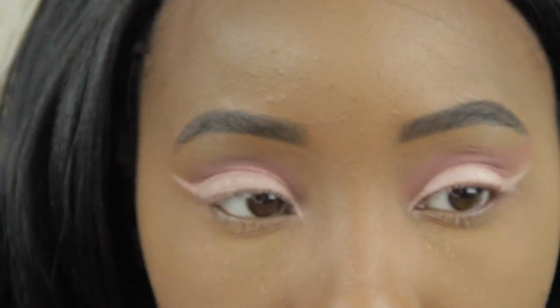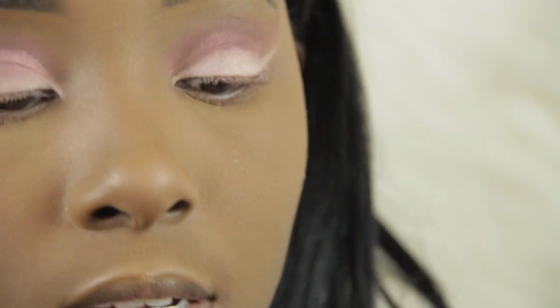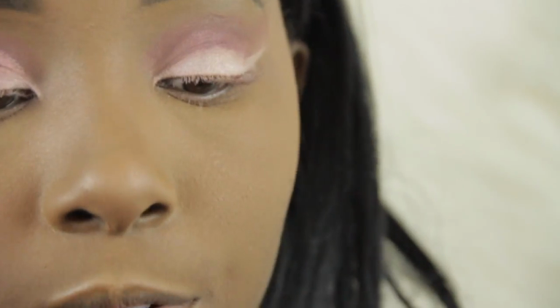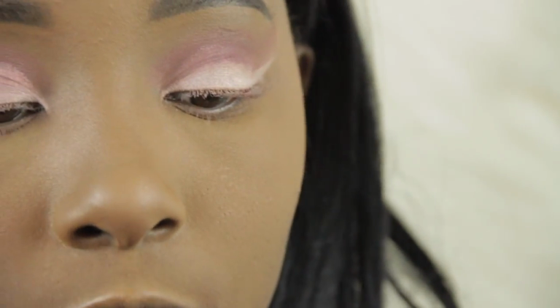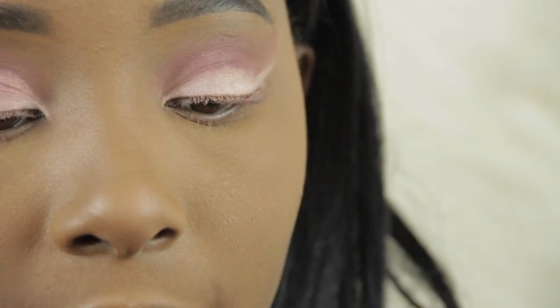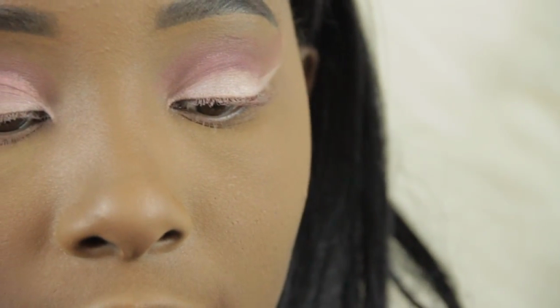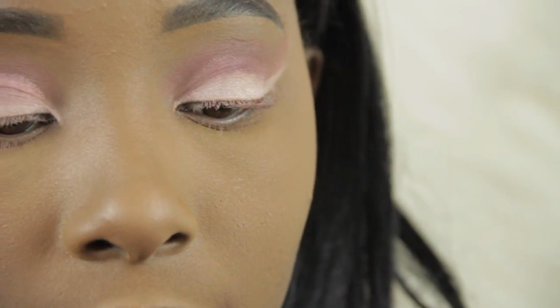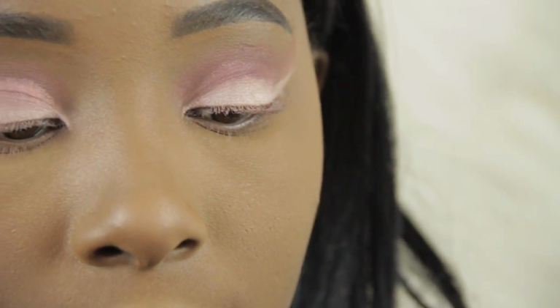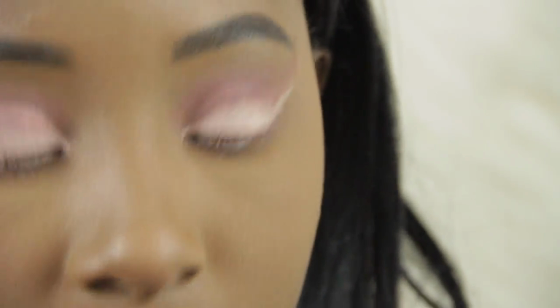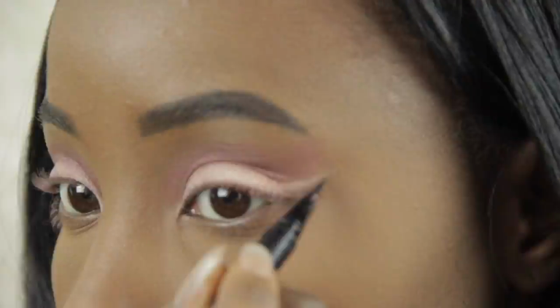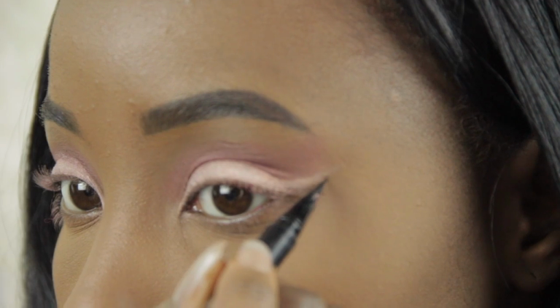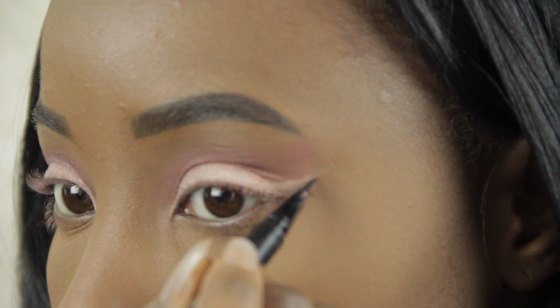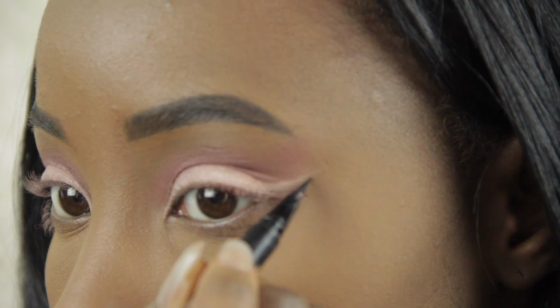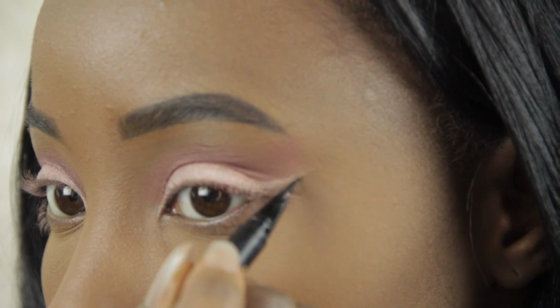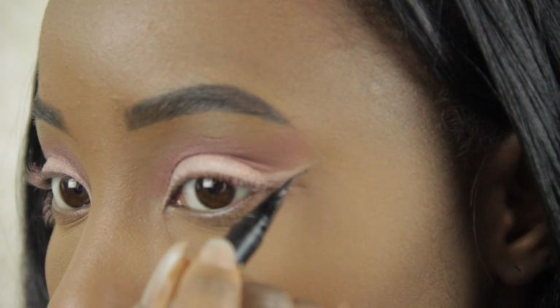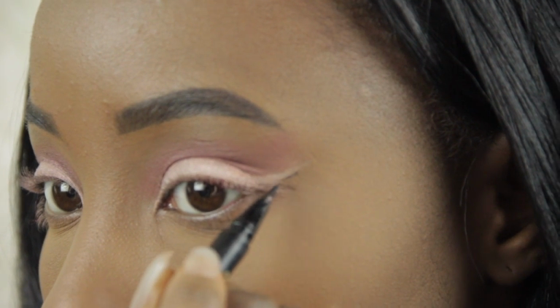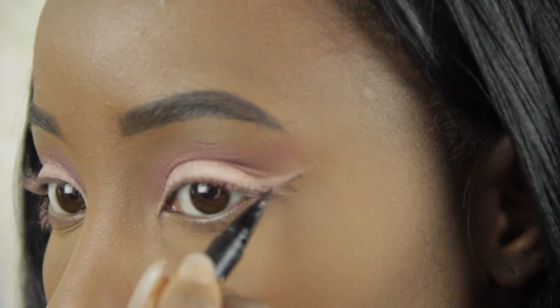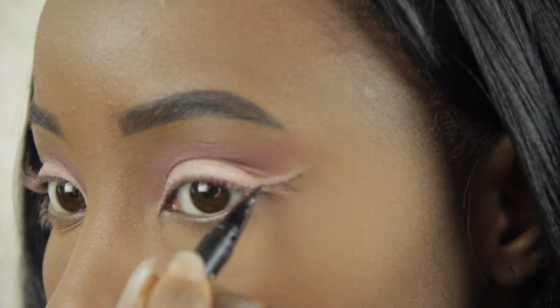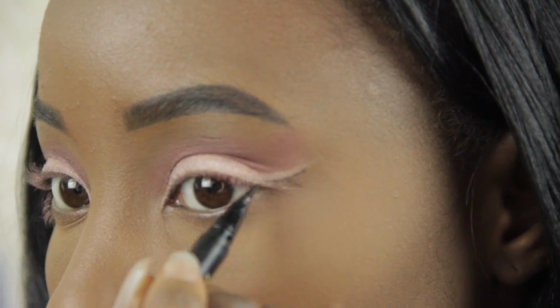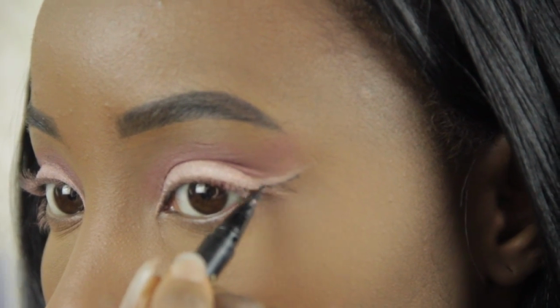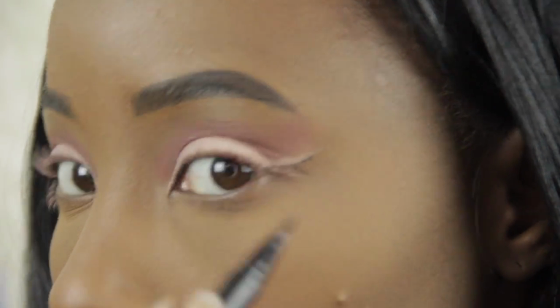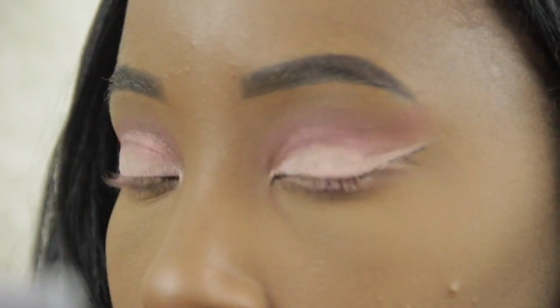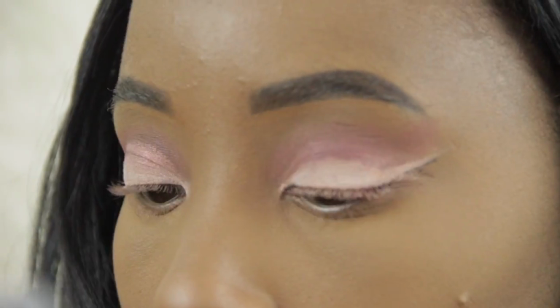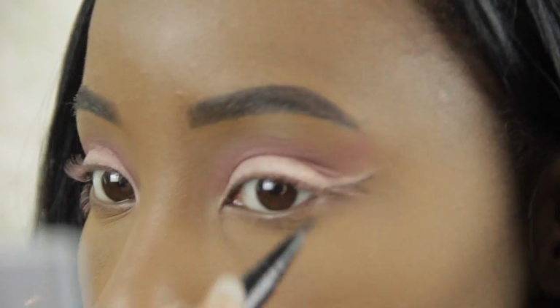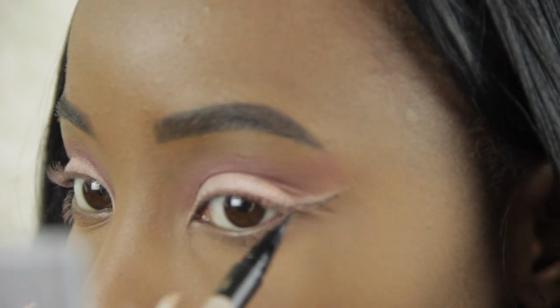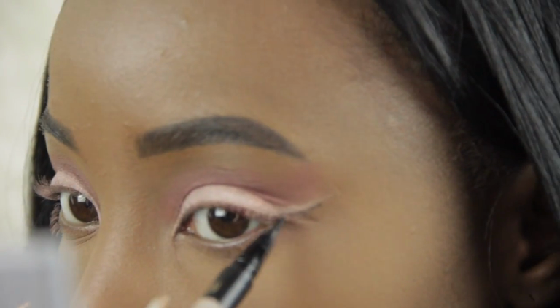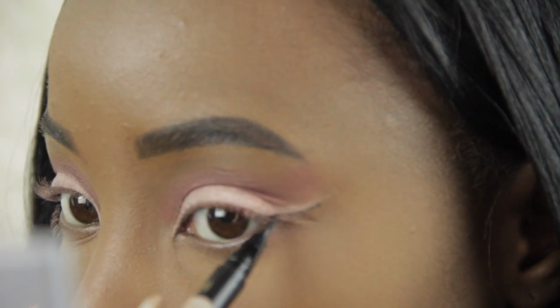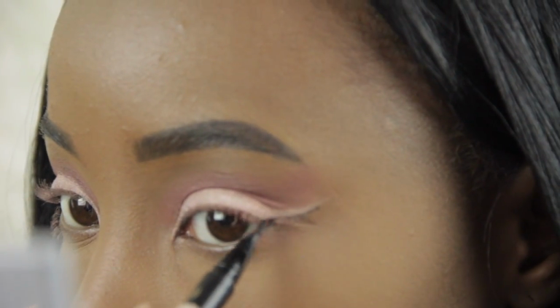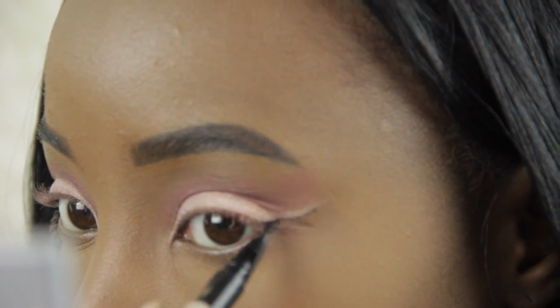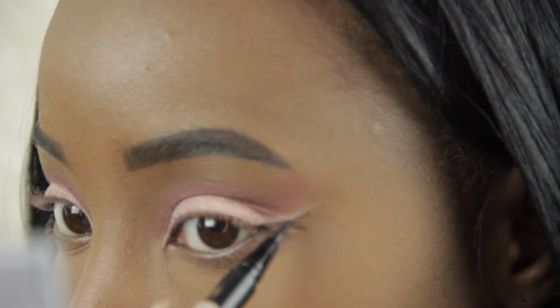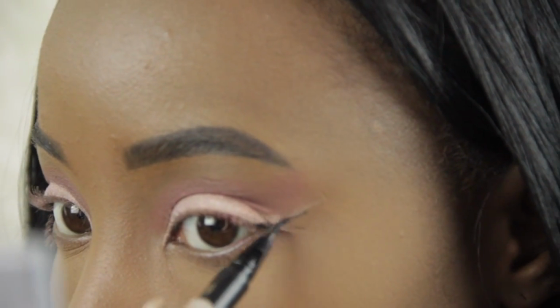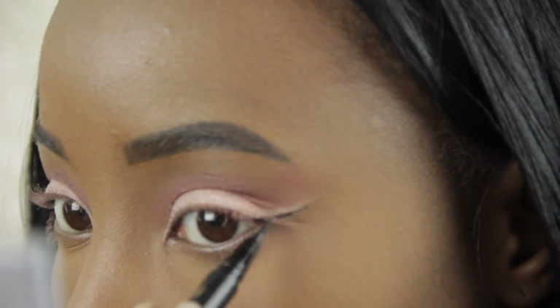So now I'm going to be adding eyeliner. For the eyeliner, I'm going to be using the Too Faced Sketch Marker.